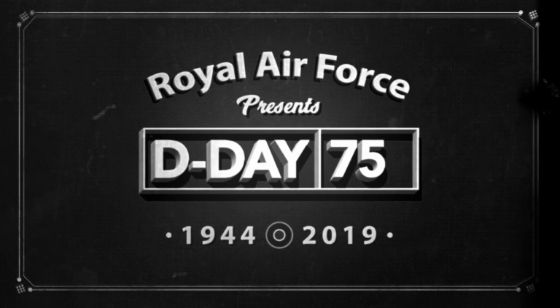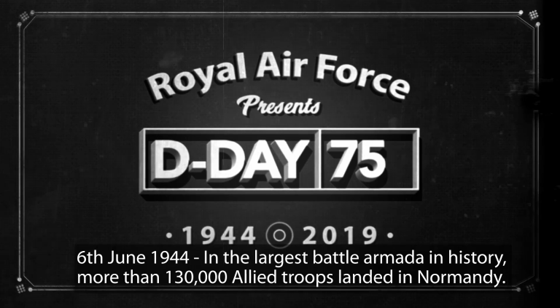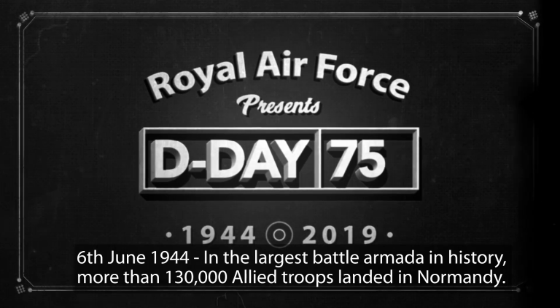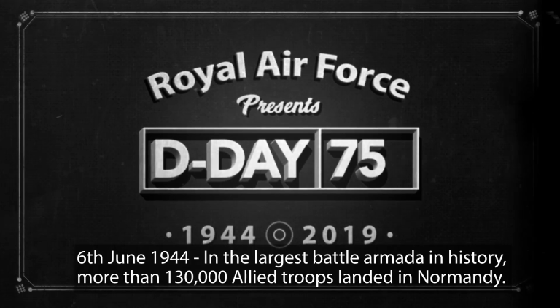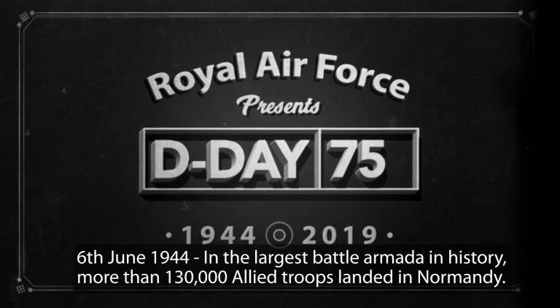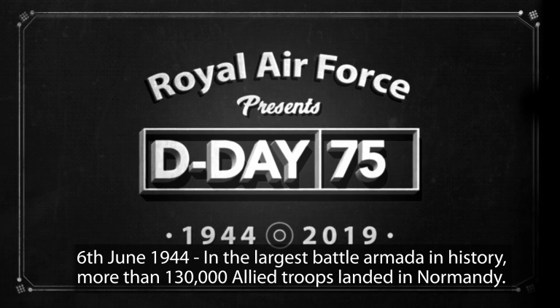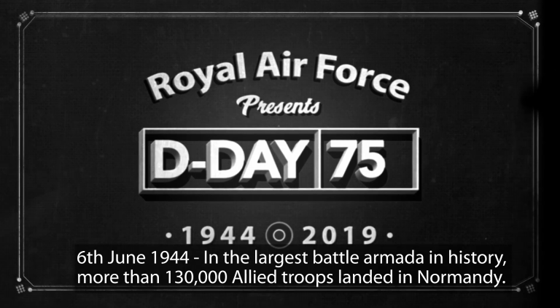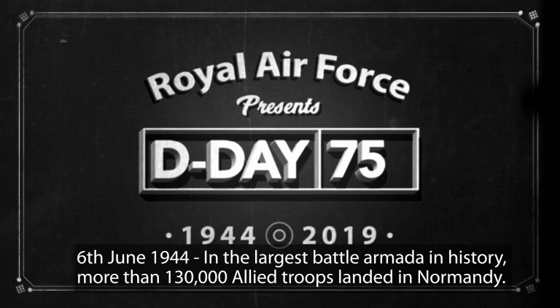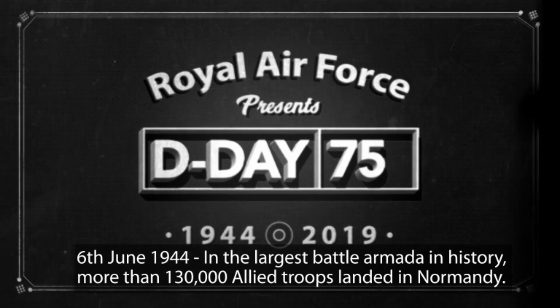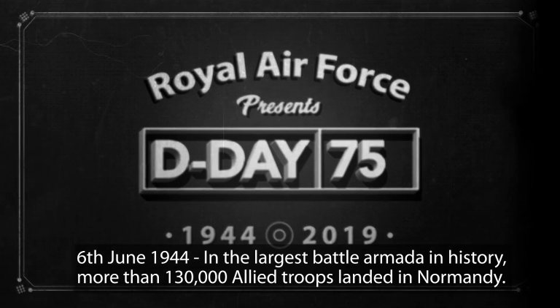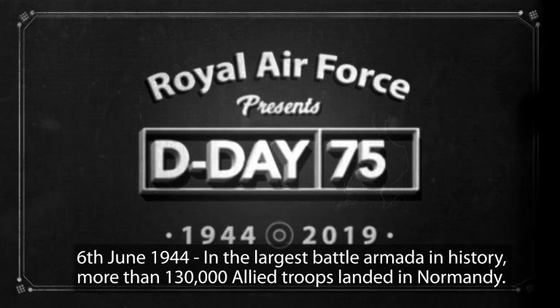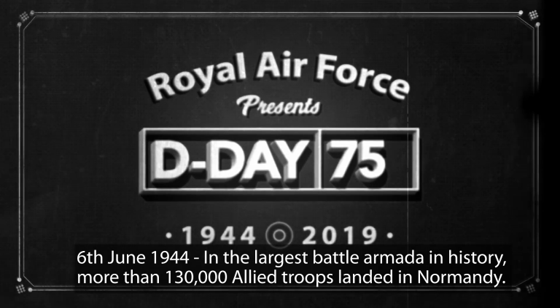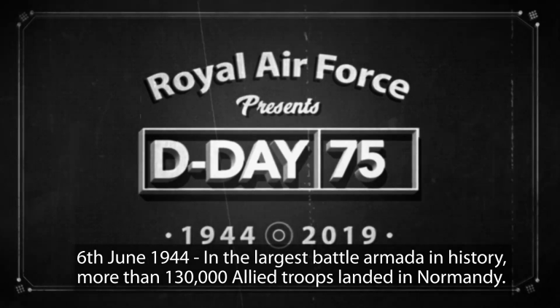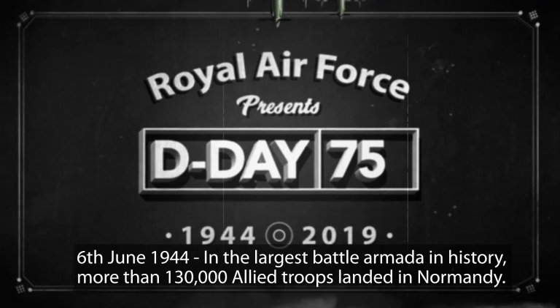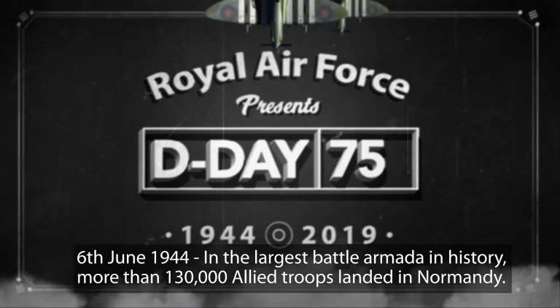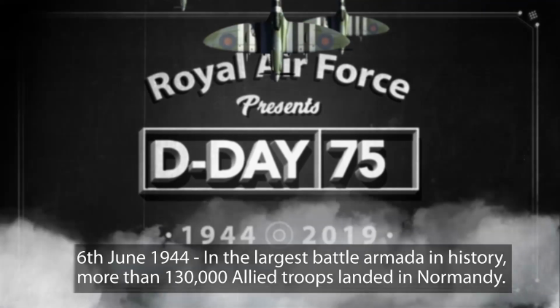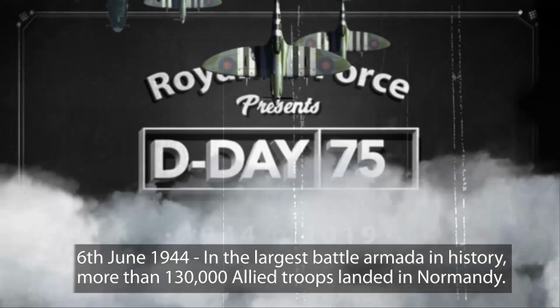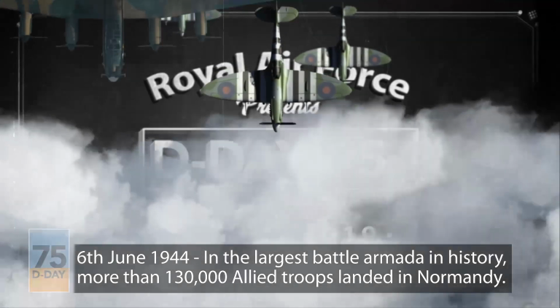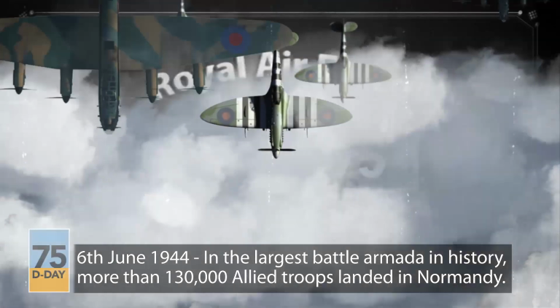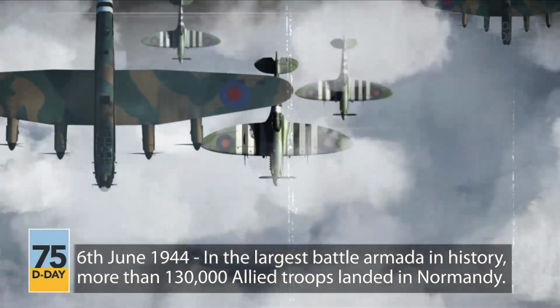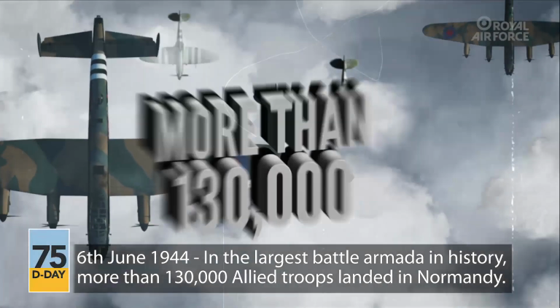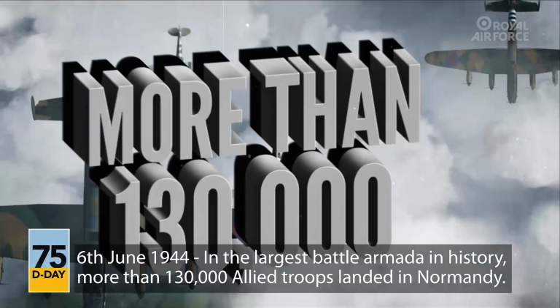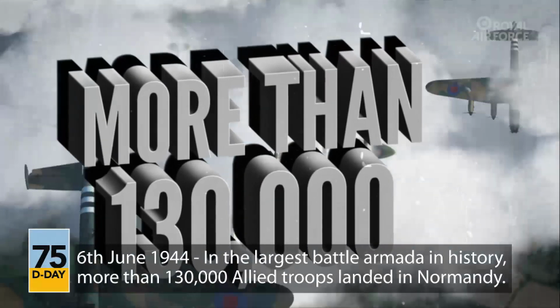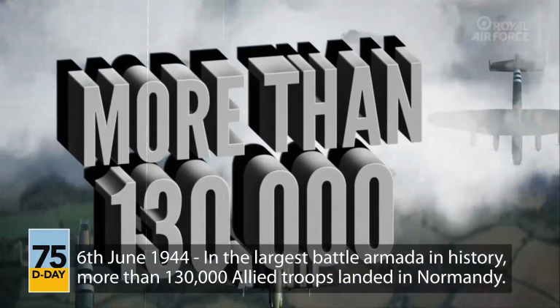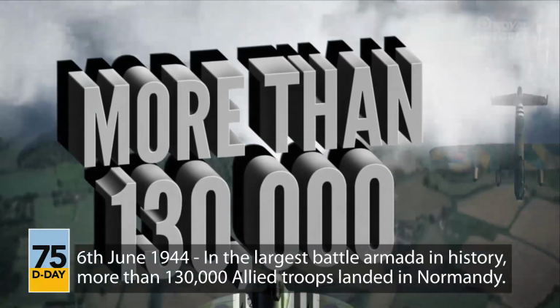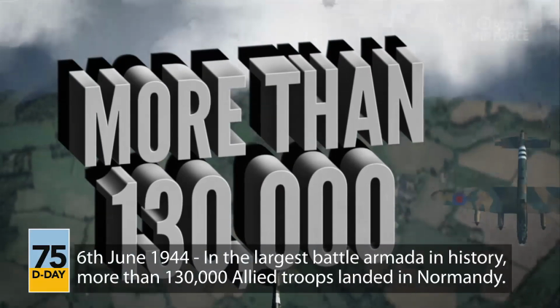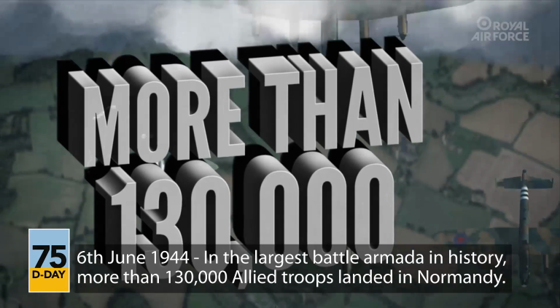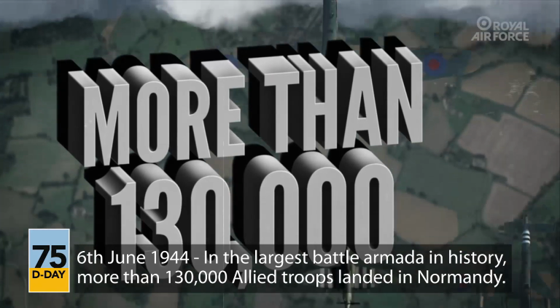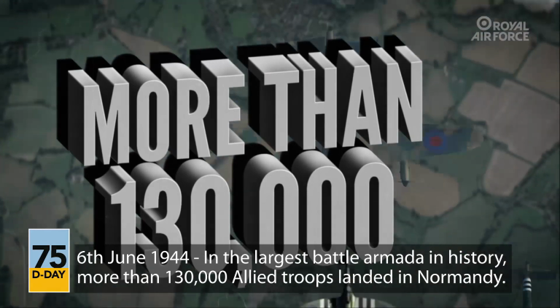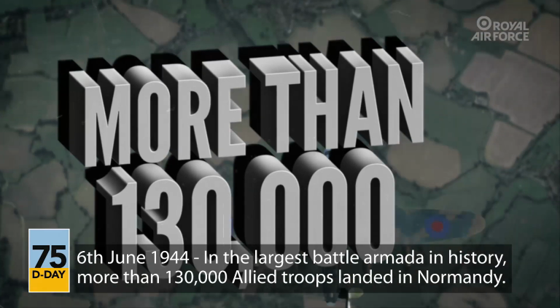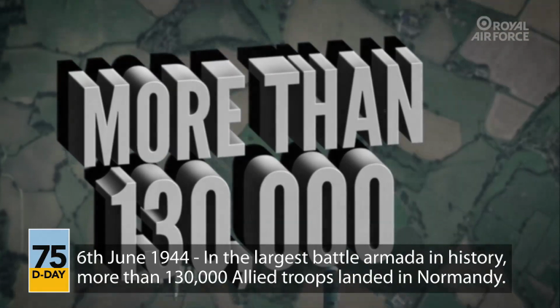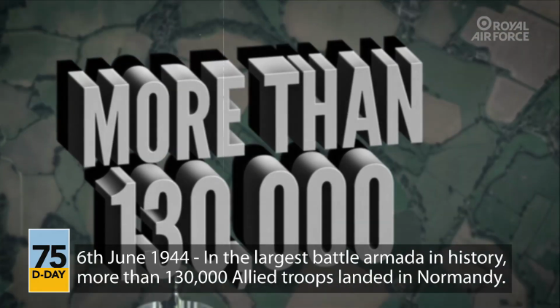6th June 1944. In the largest battle armada in history, more than 130,000 Allied troops landed in Normandy.